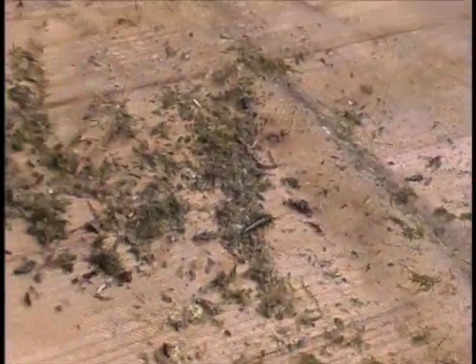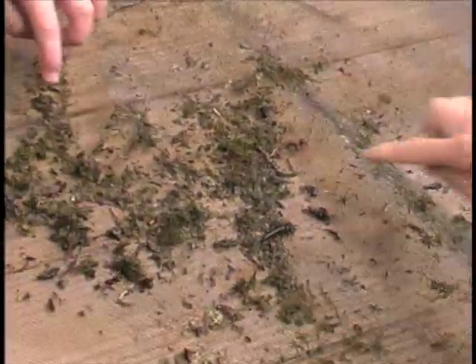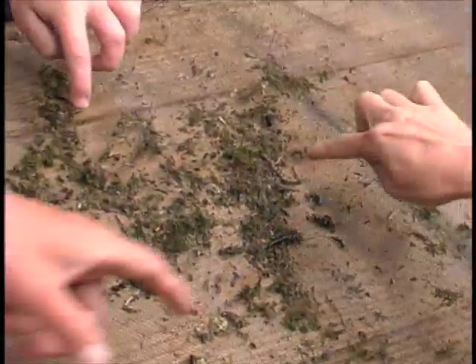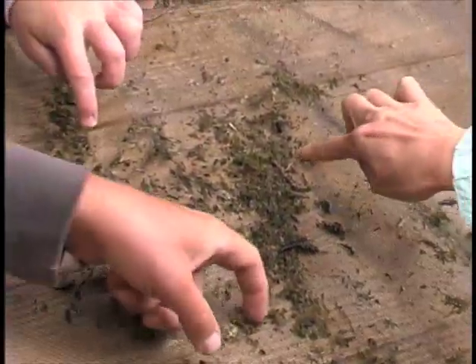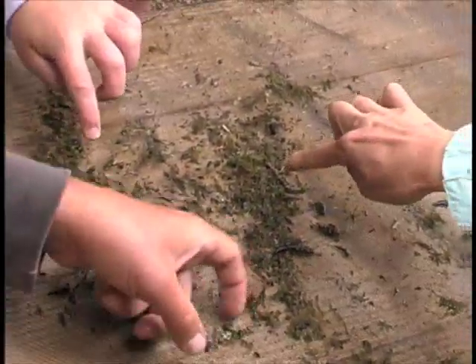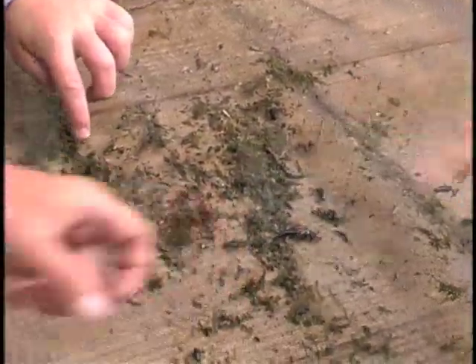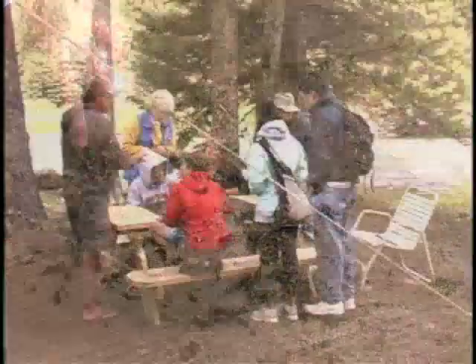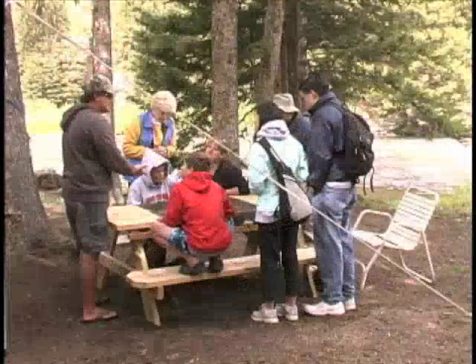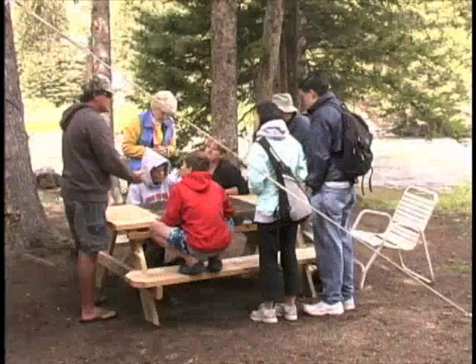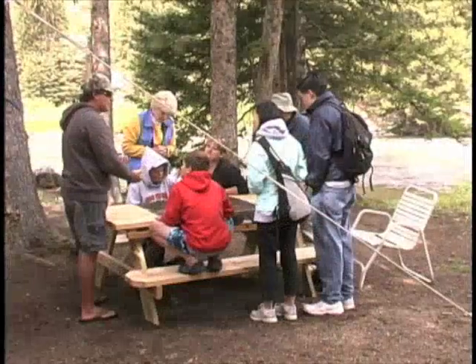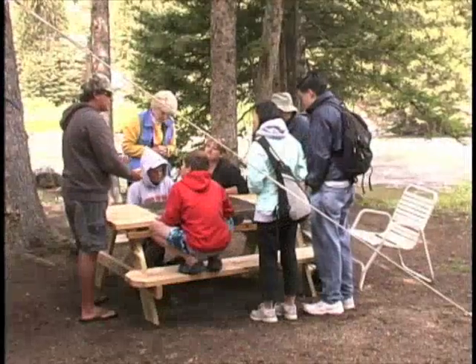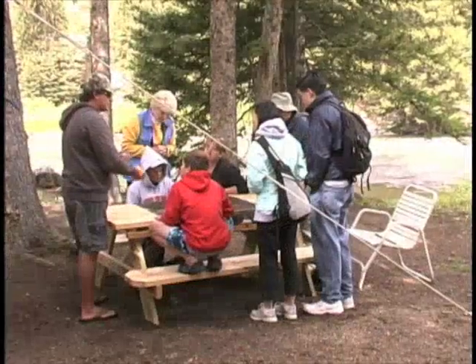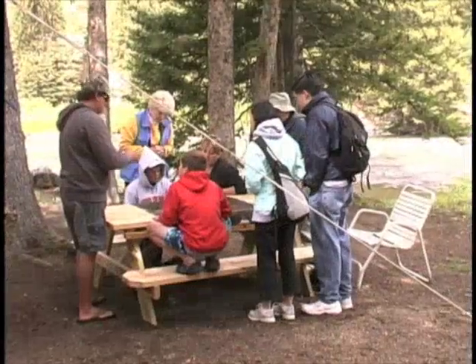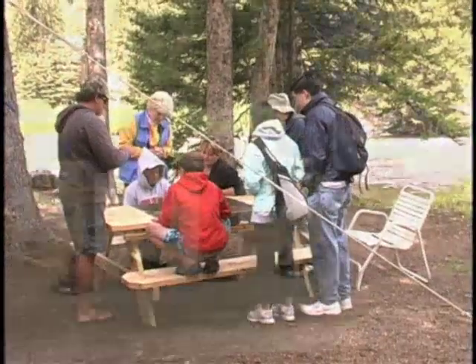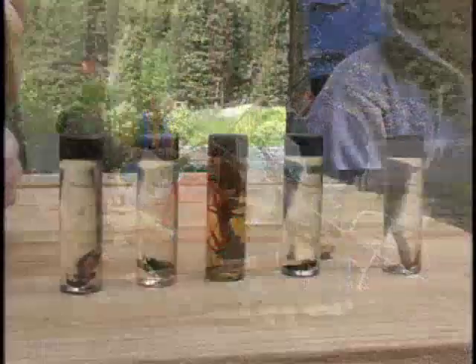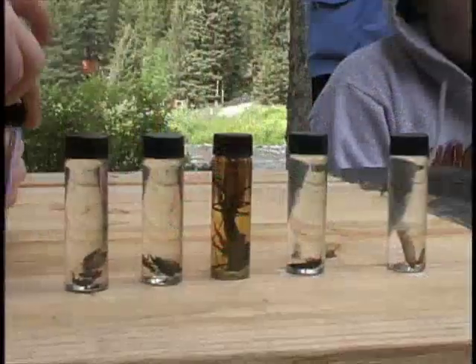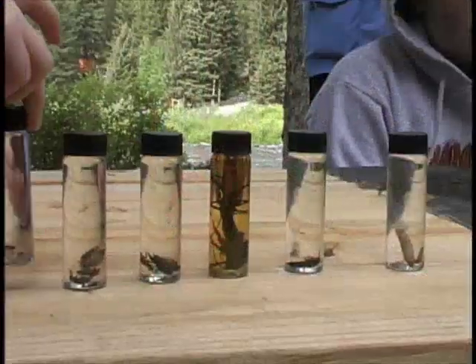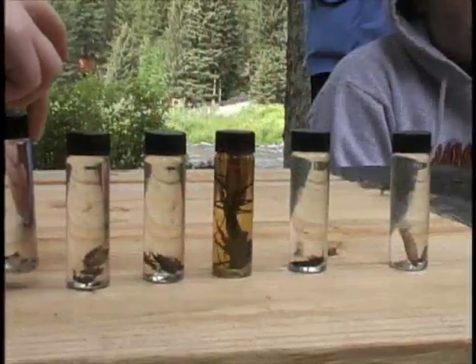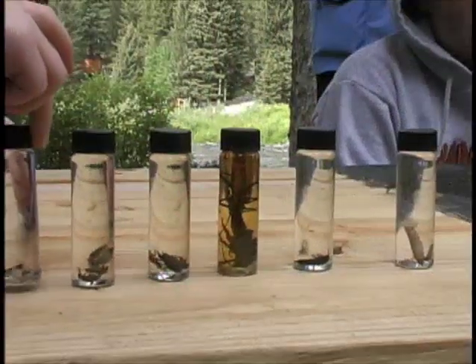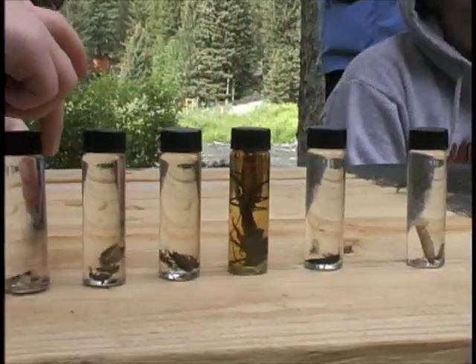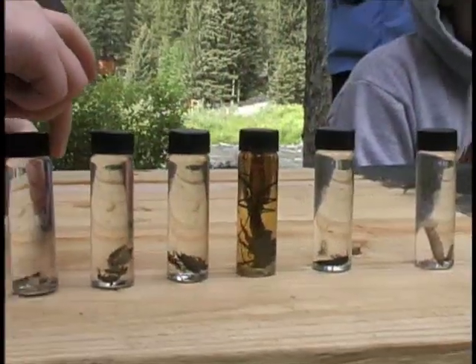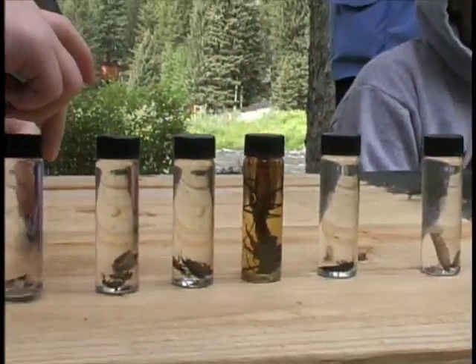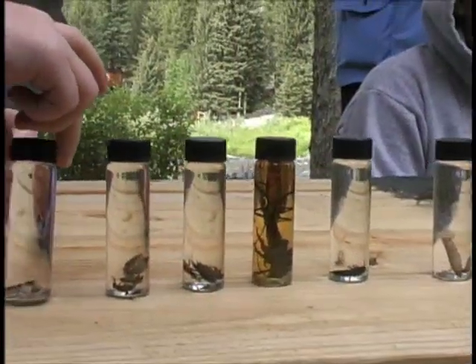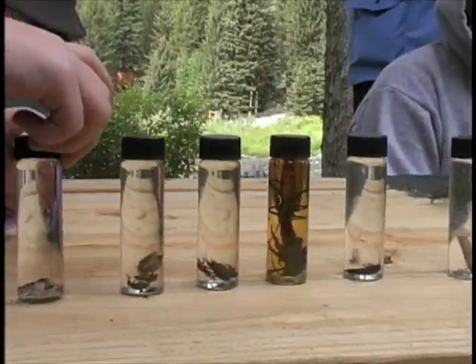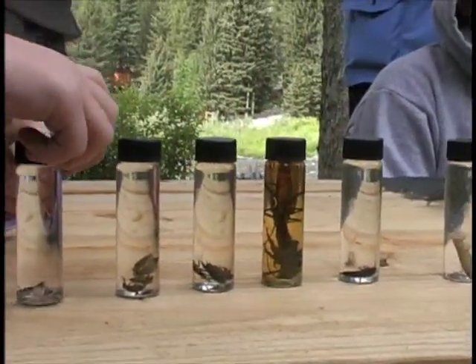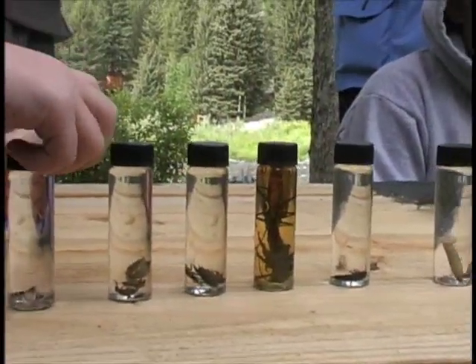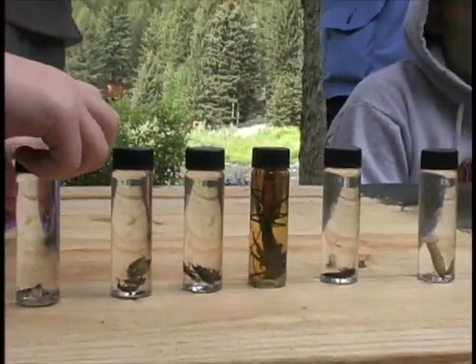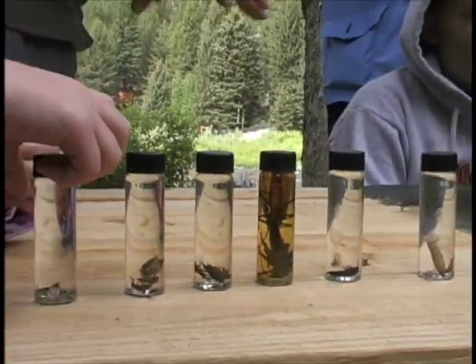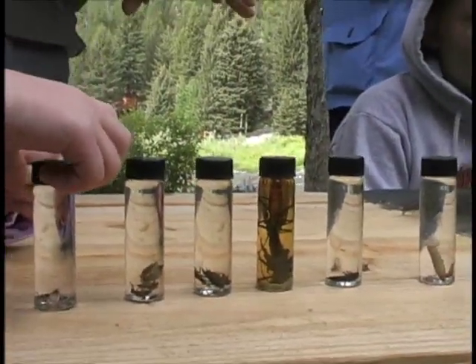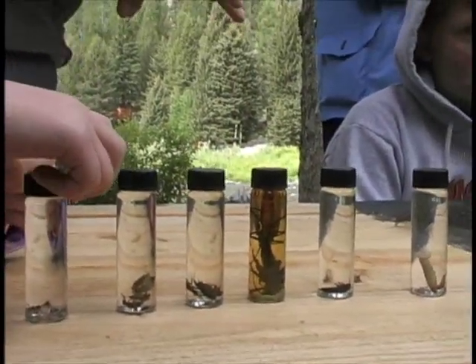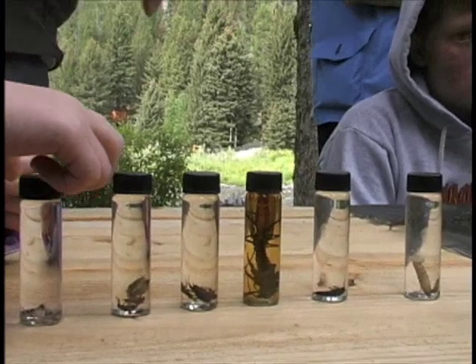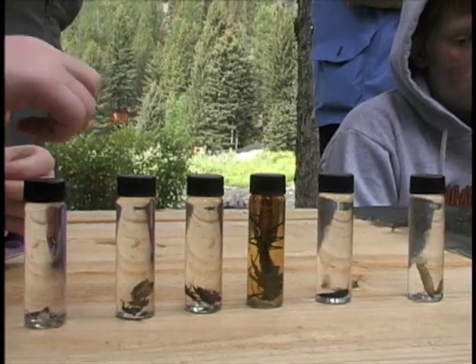Our beginner class offers an overview of insect life on the river, covering the life cycles of the insects most commonly imitated in fly fishing.